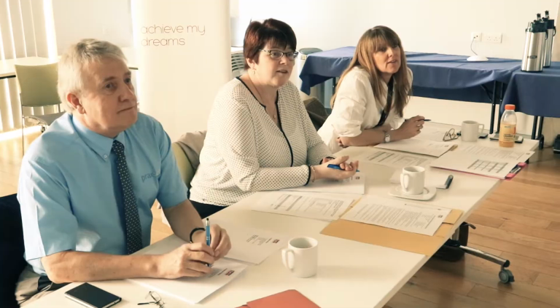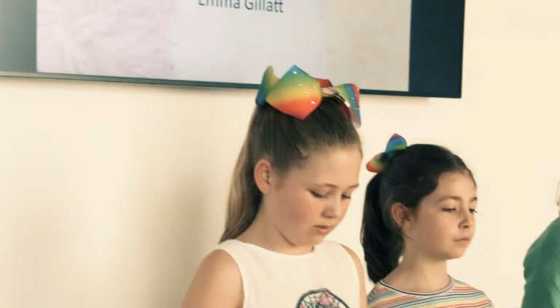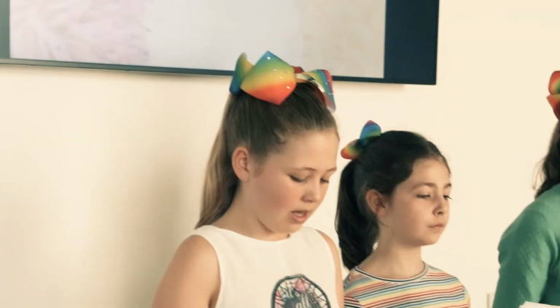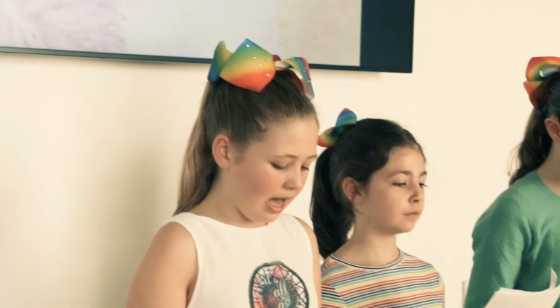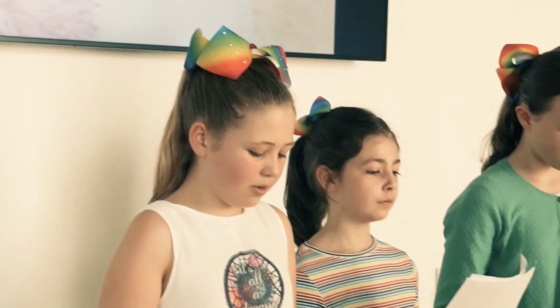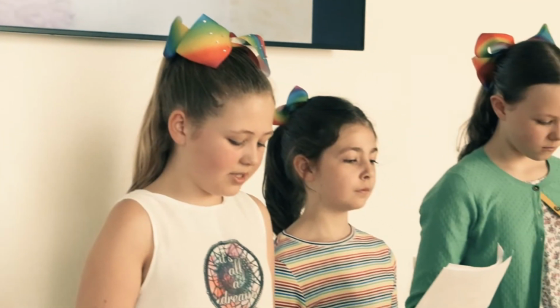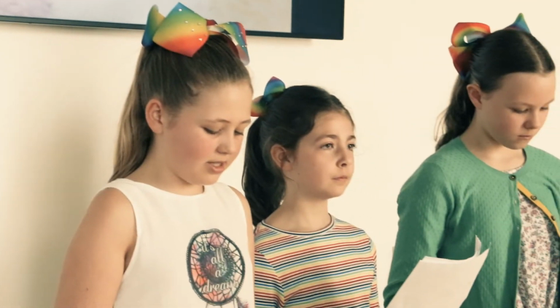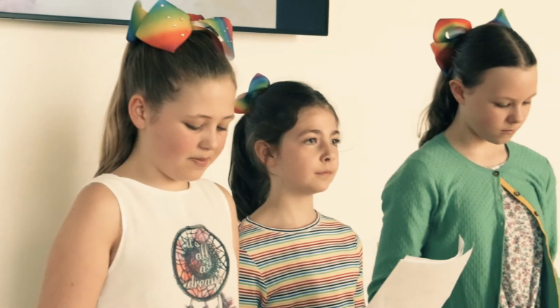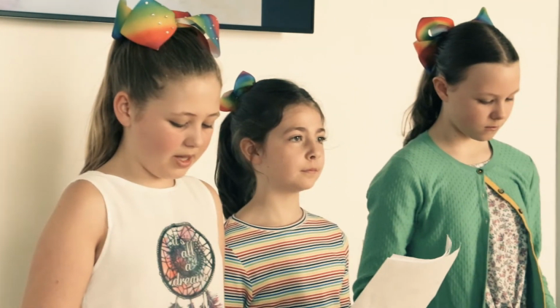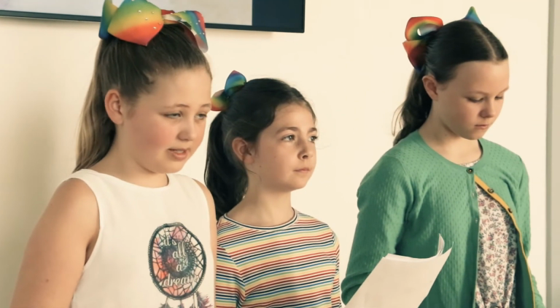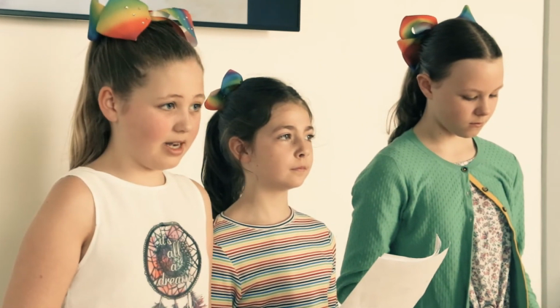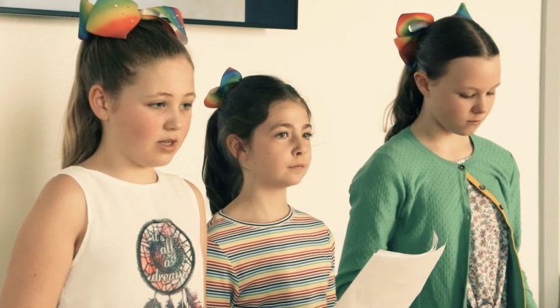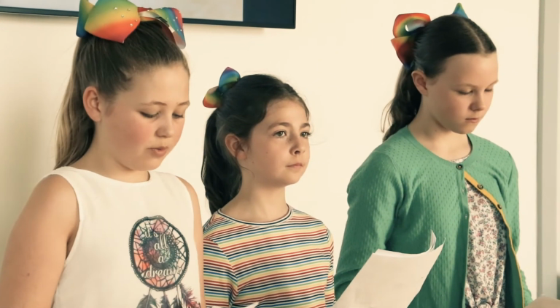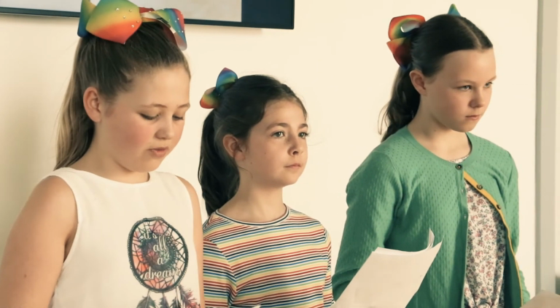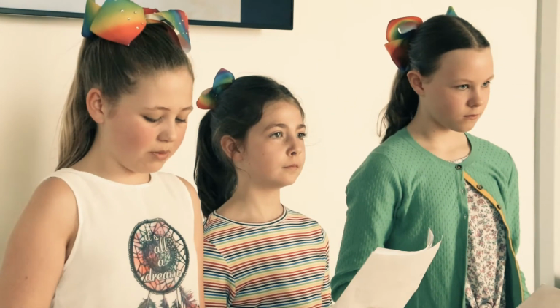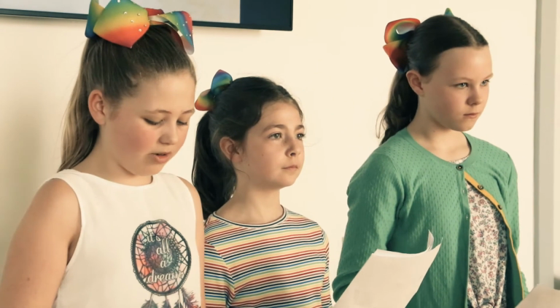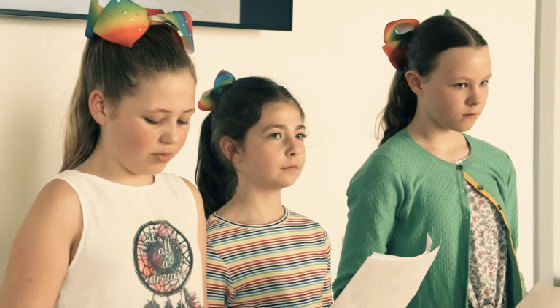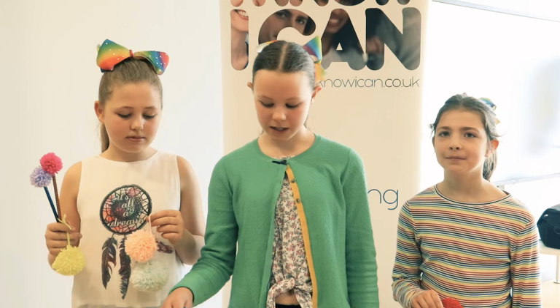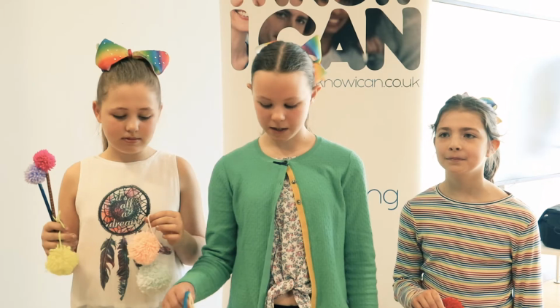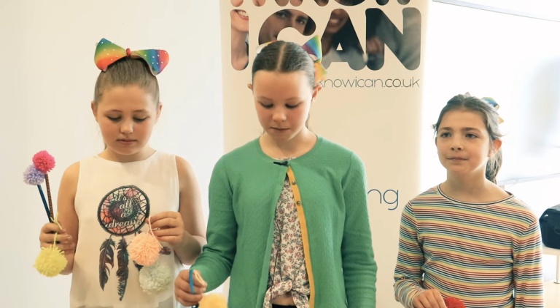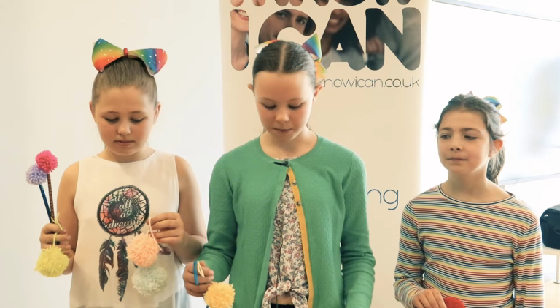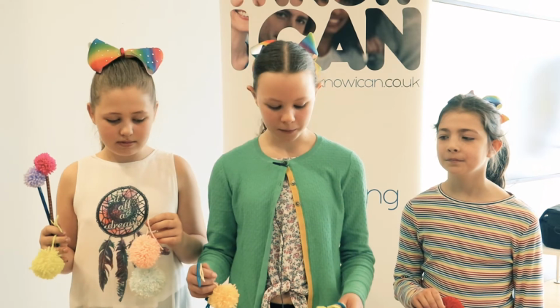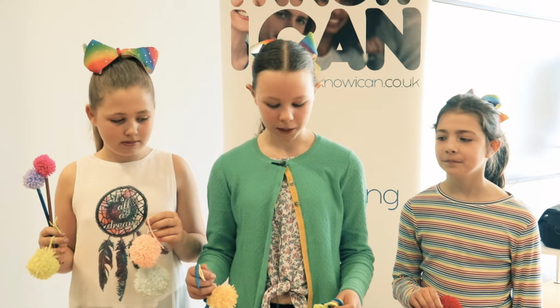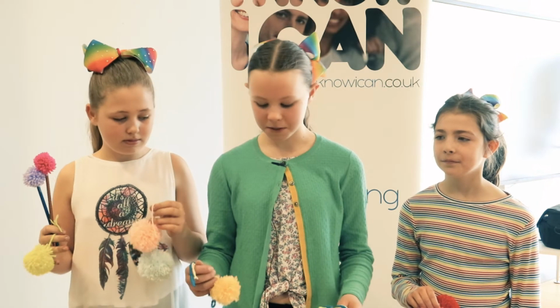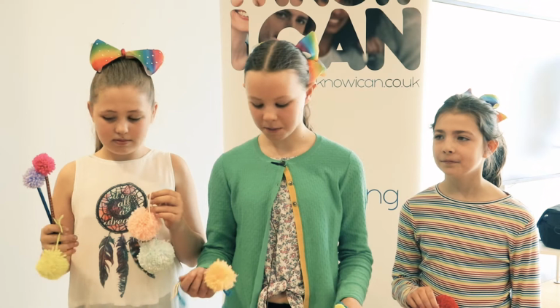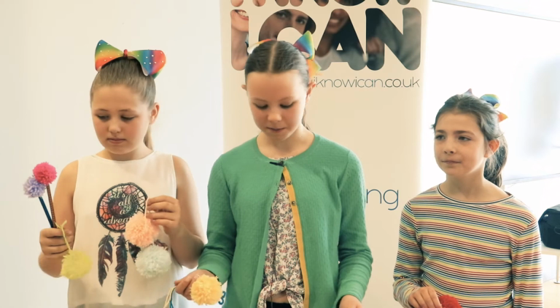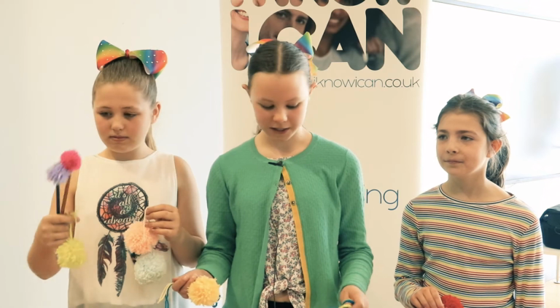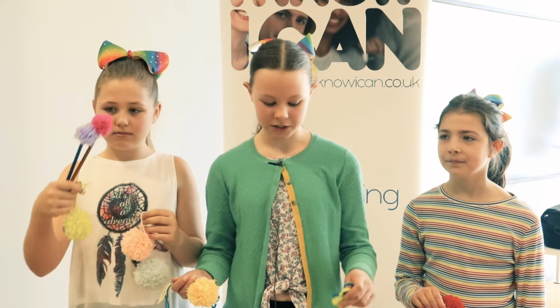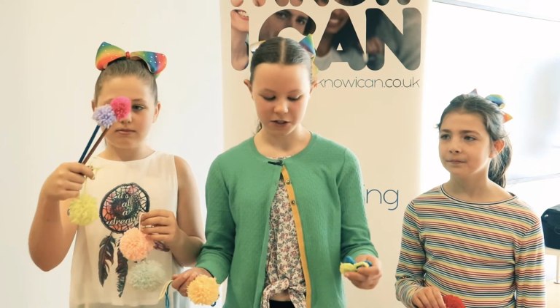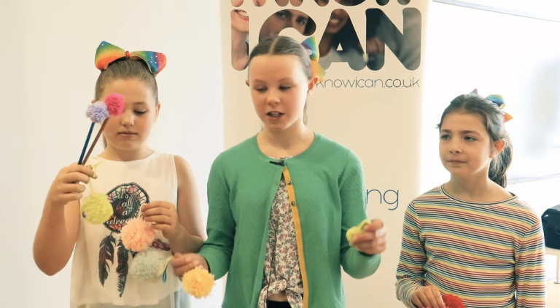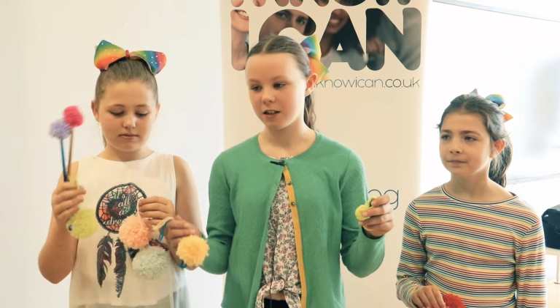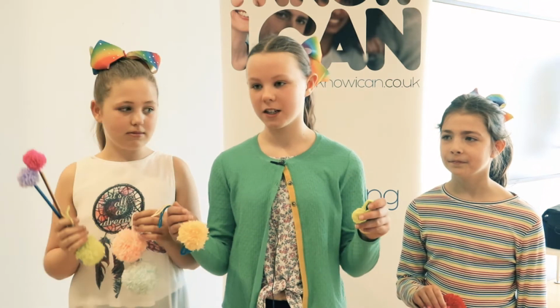We're Spotlight Styles. We're from Wellgate Primary School and we make pom-poms, pom-pom pencils and crochet earrings.